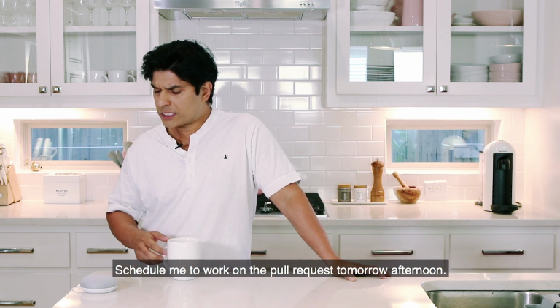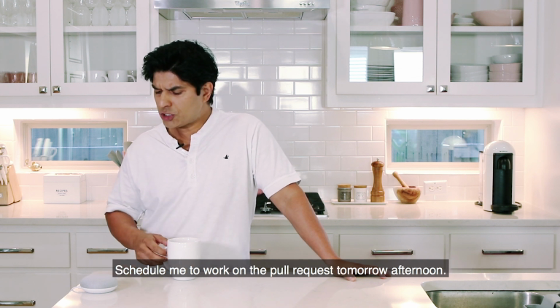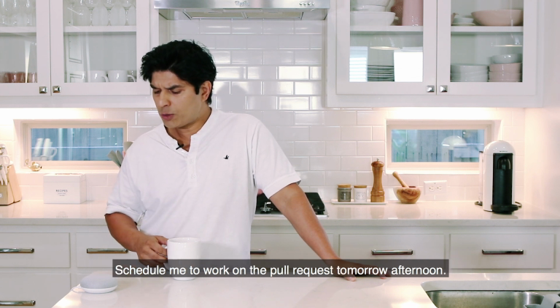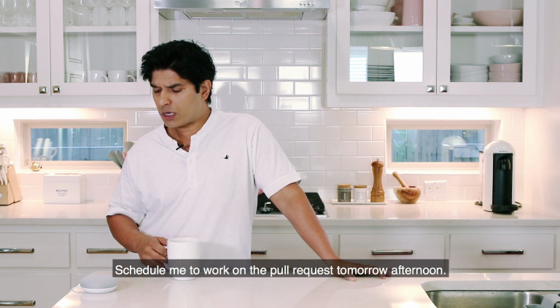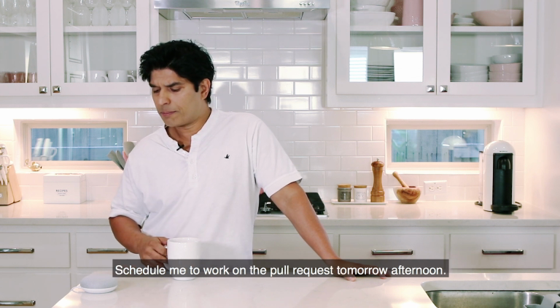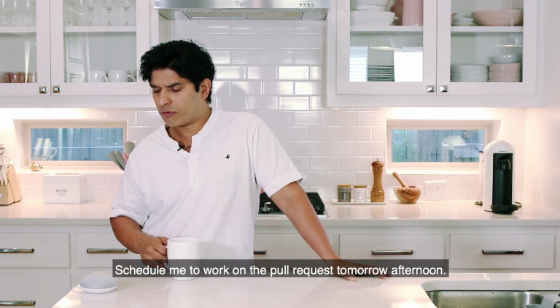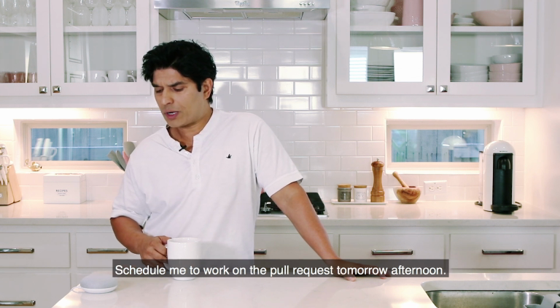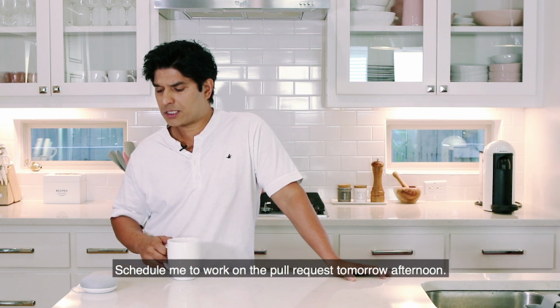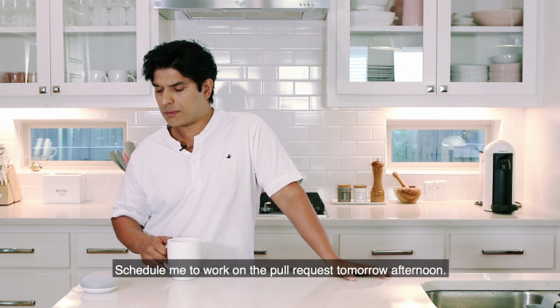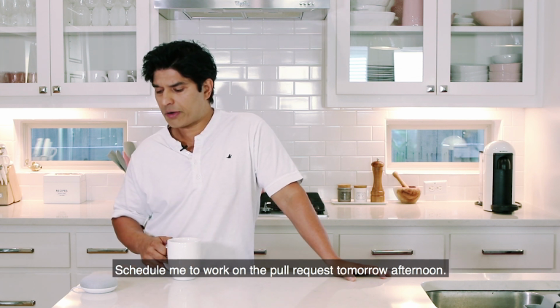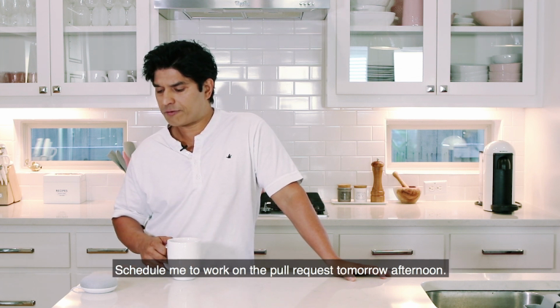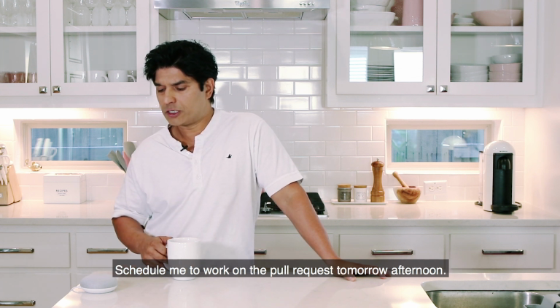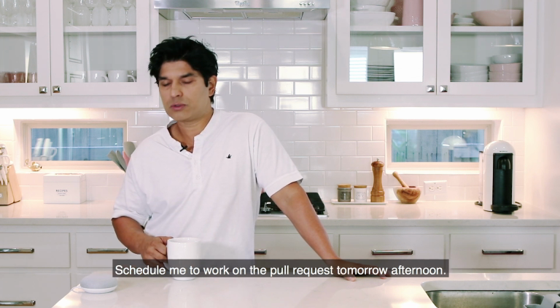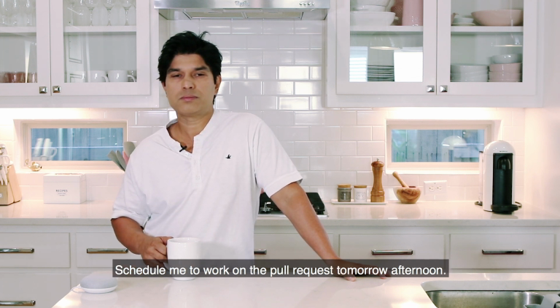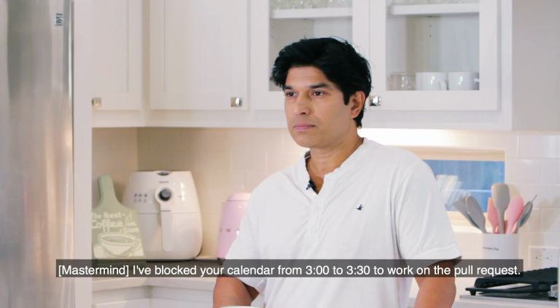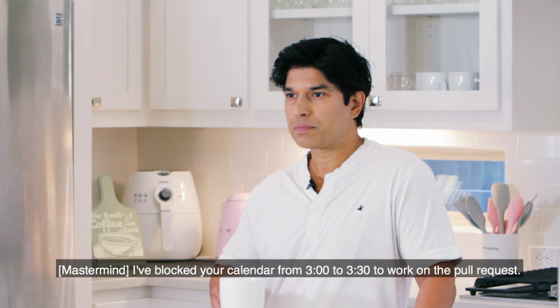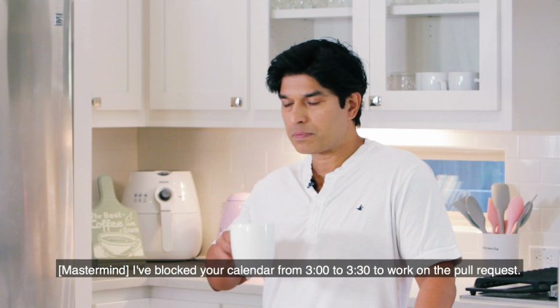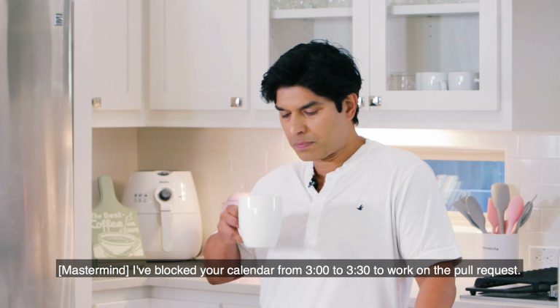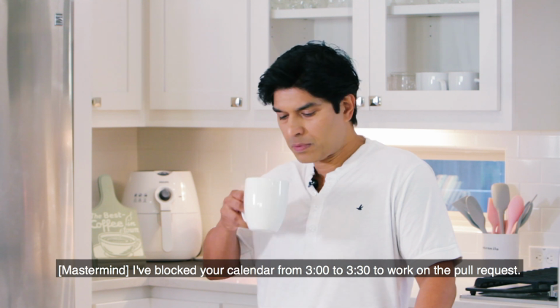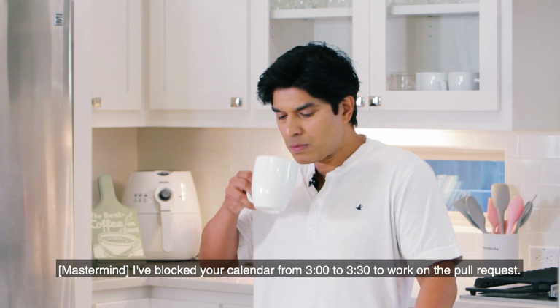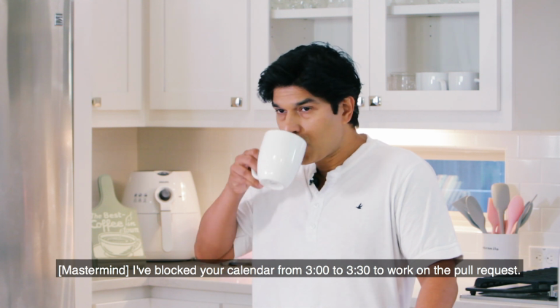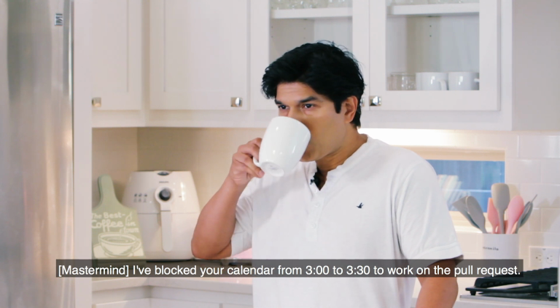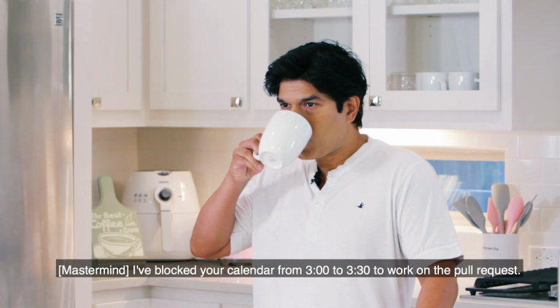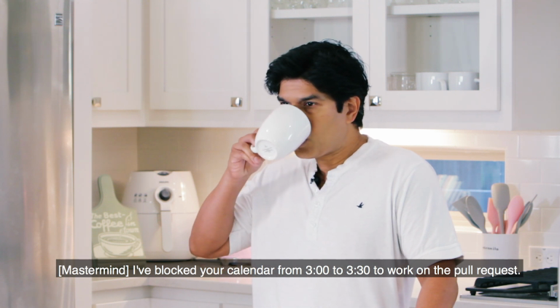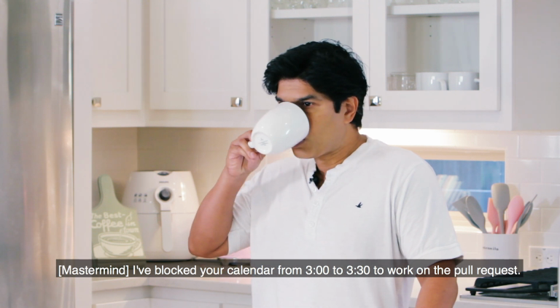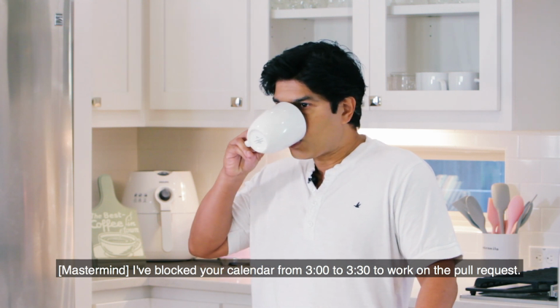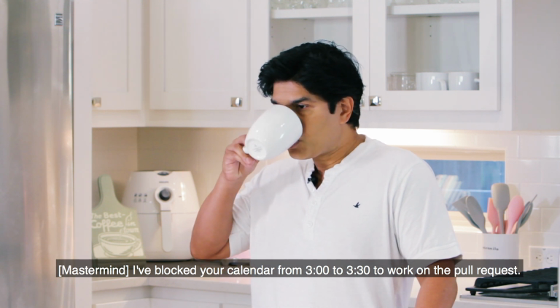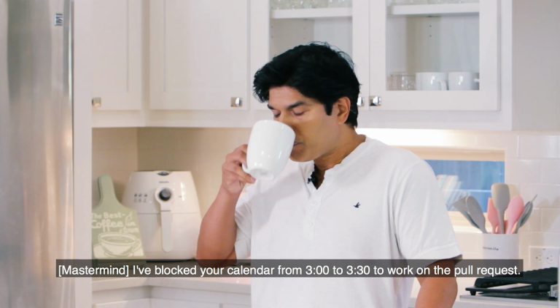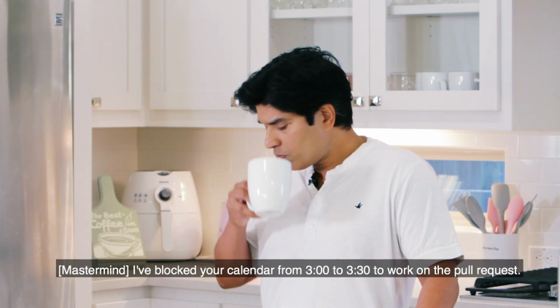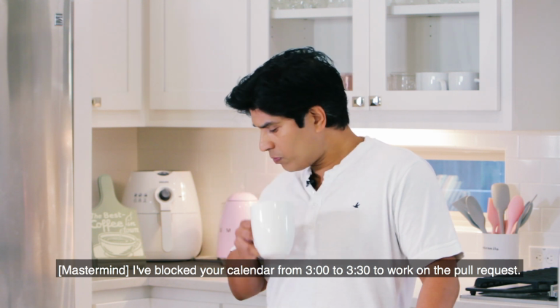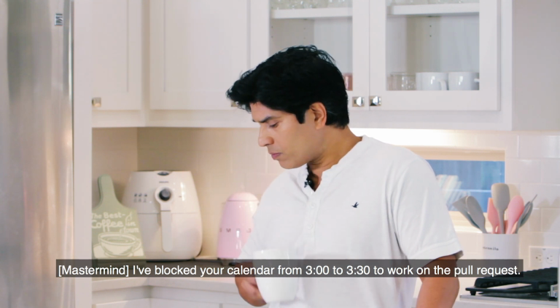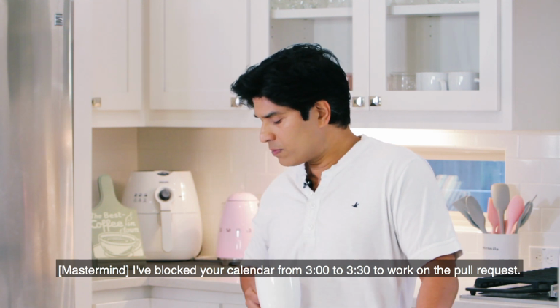Schedule me to work on the pull request tomorrow afternoon. I've blocked your calendar from 3 to 3:30 to work on the pull request.